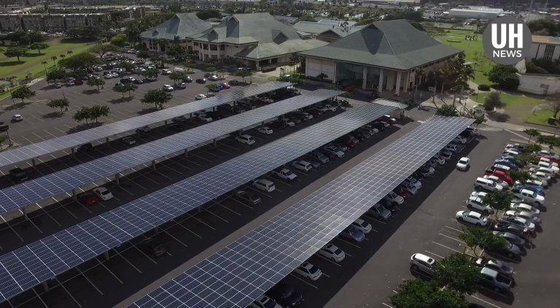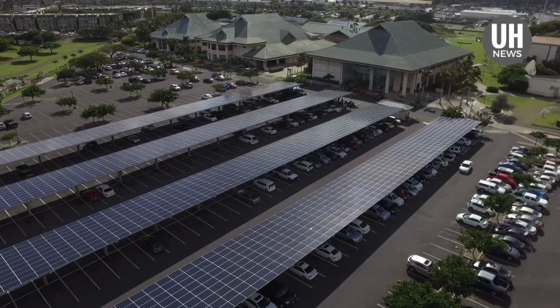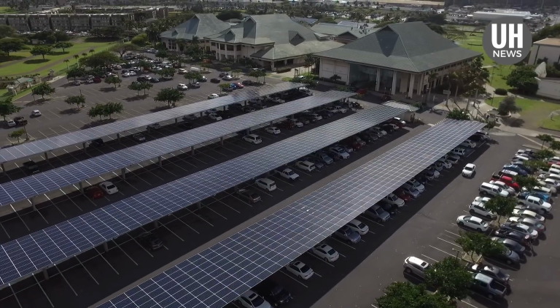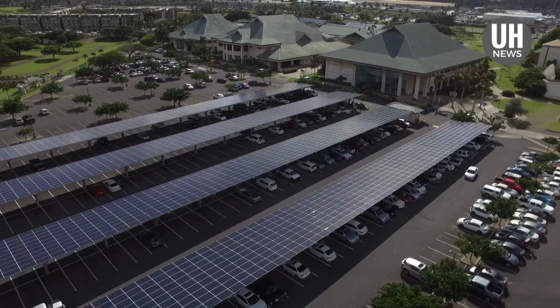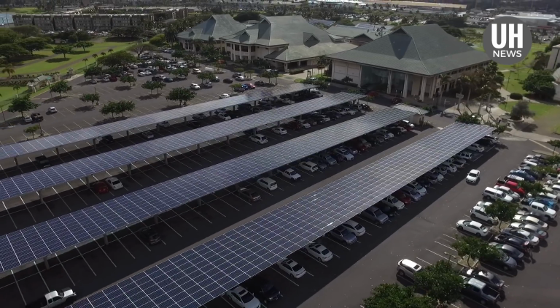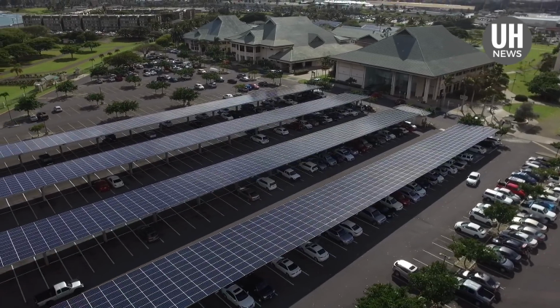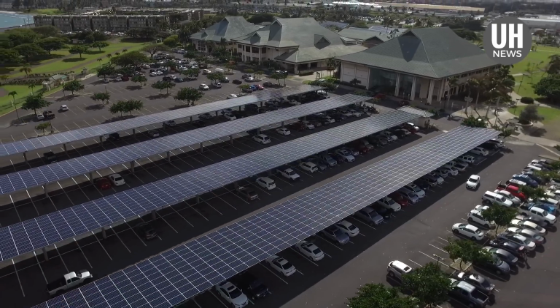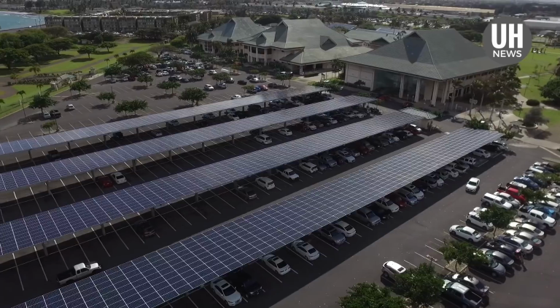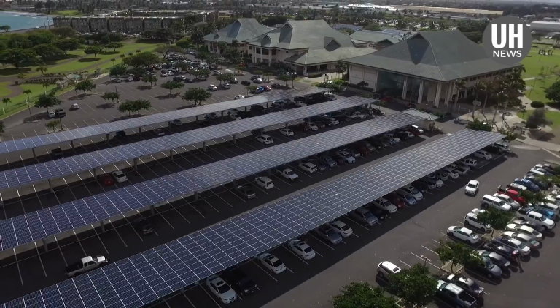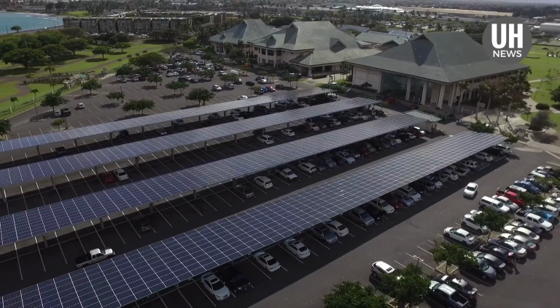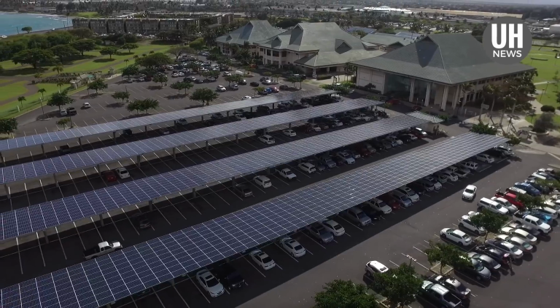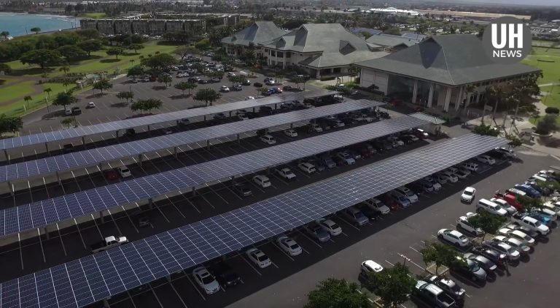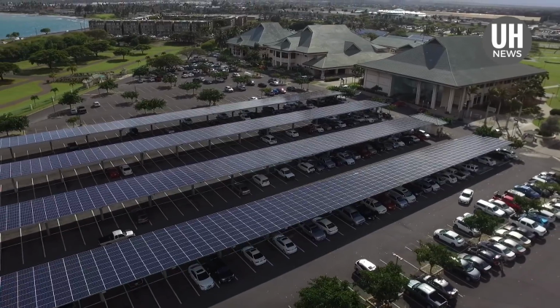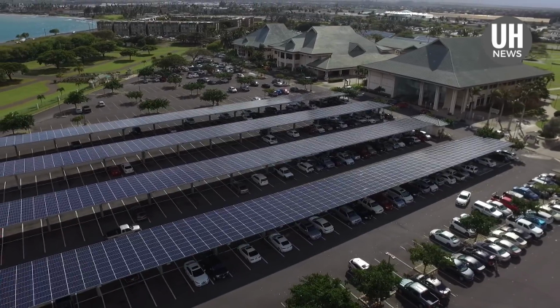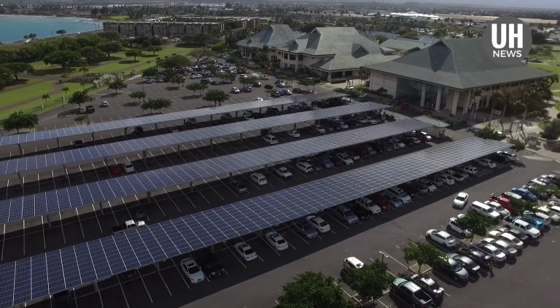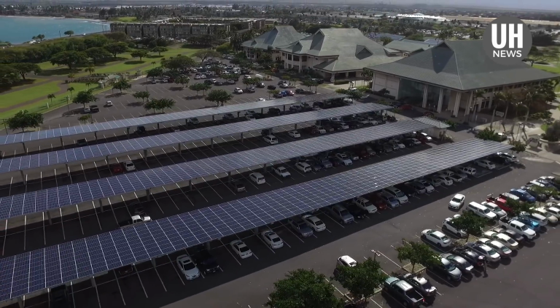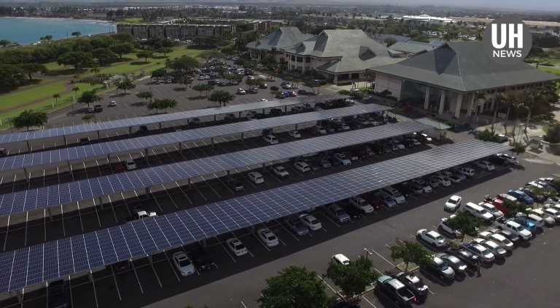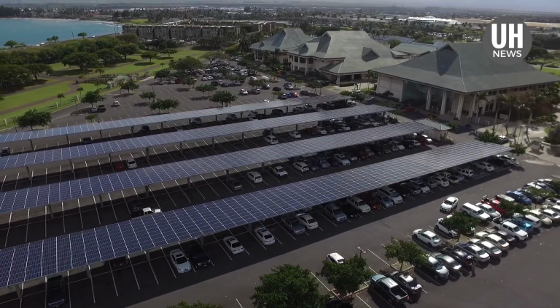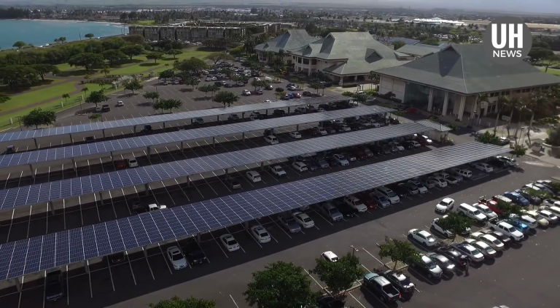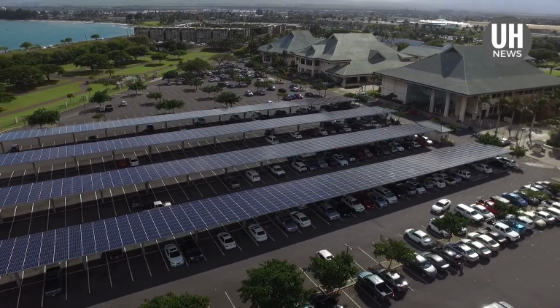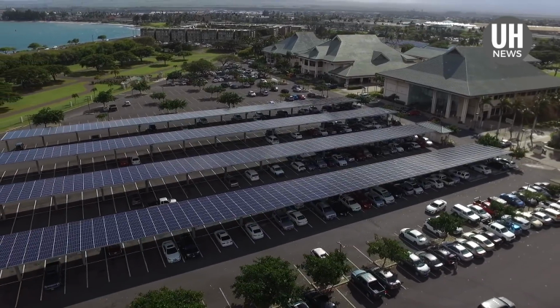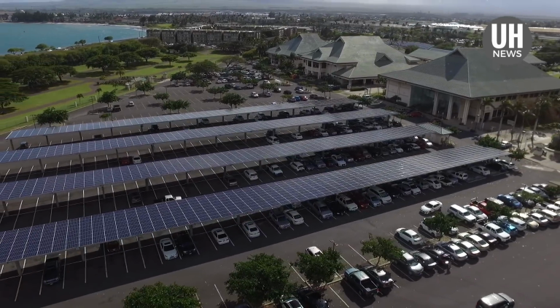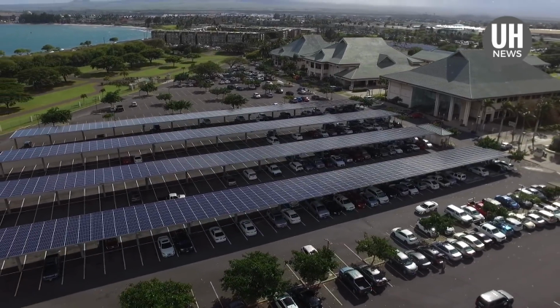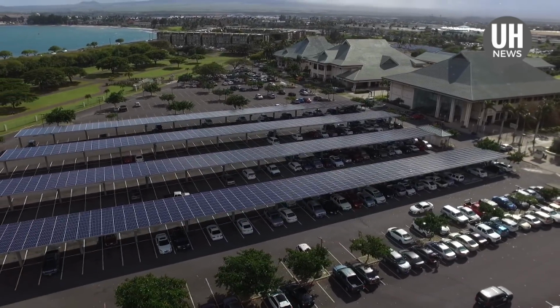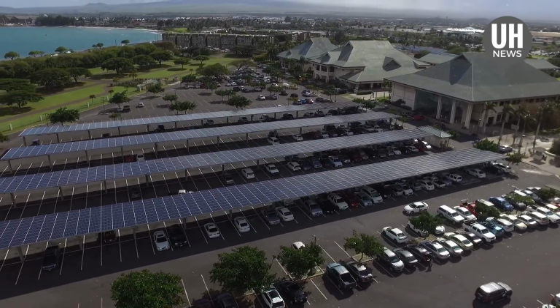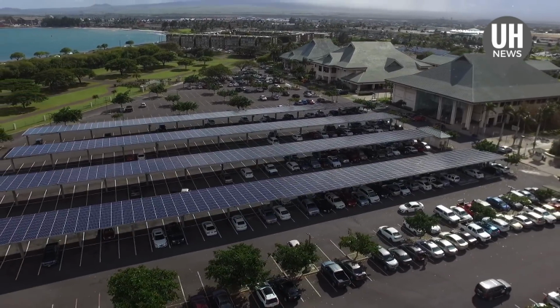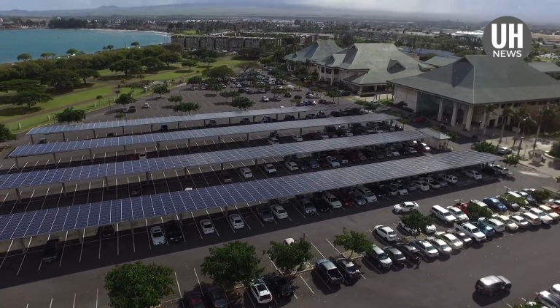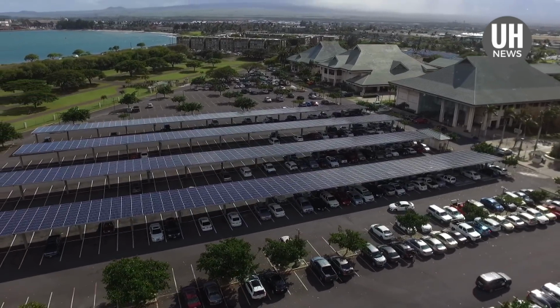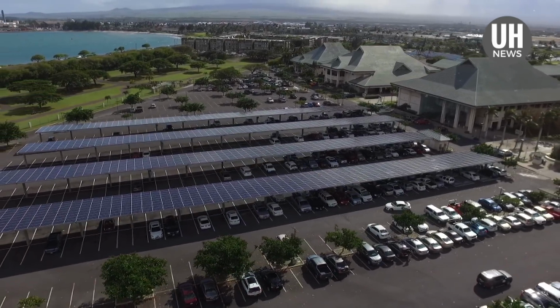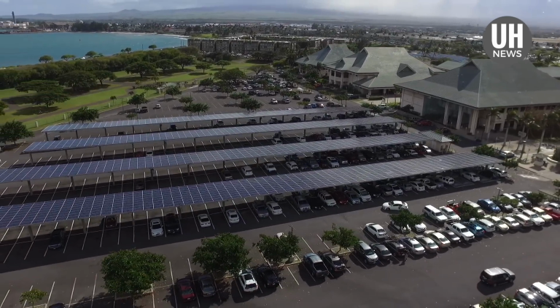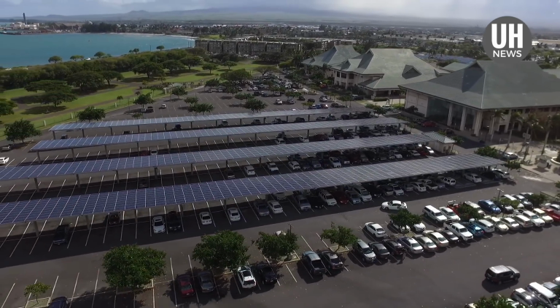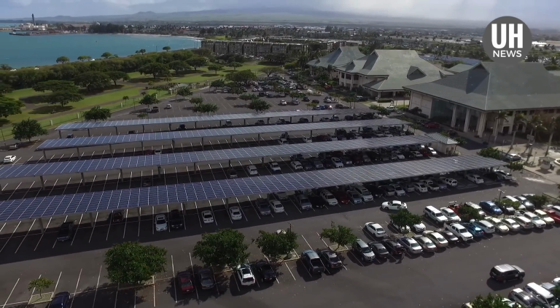Energy and infrastructure improvements at the five UH campuses involved in the project are scheduled to be completed by the second quarter of 2019.